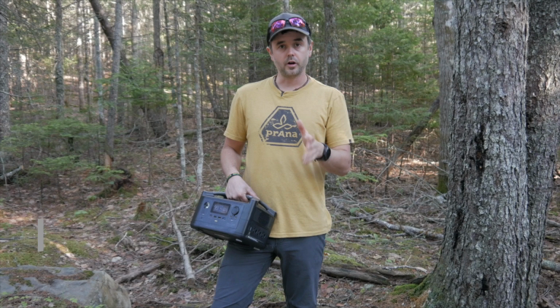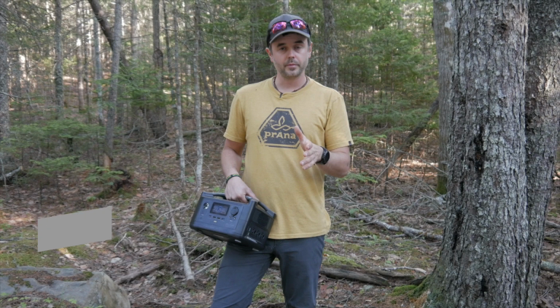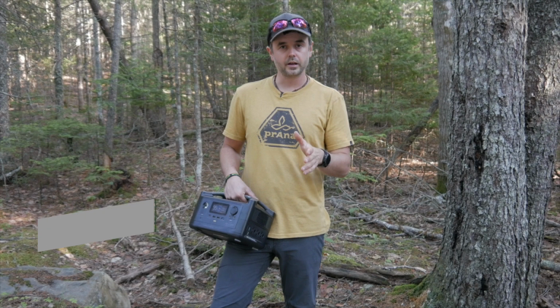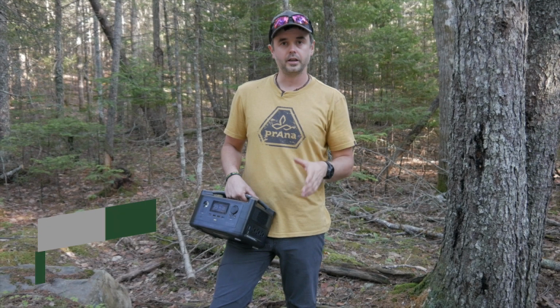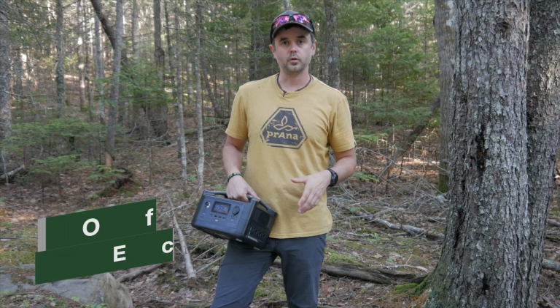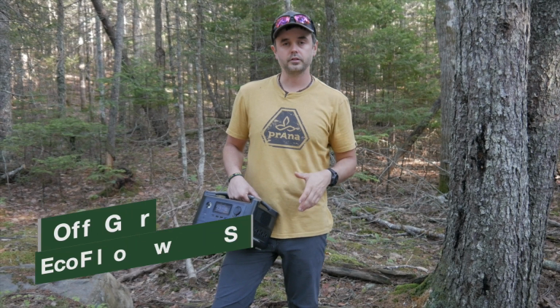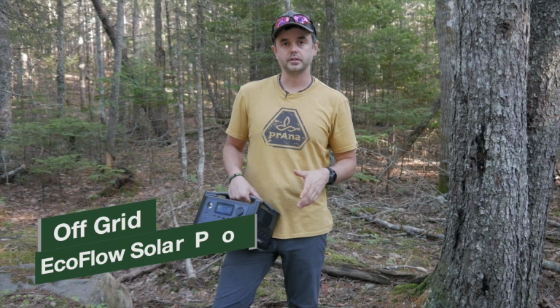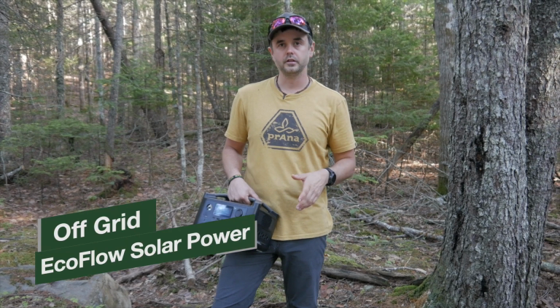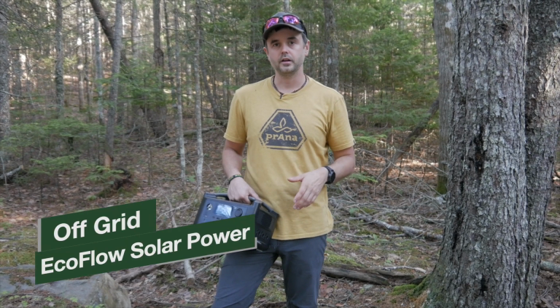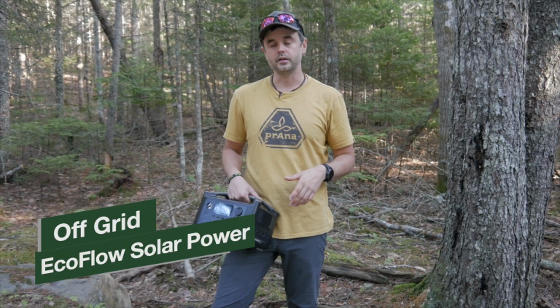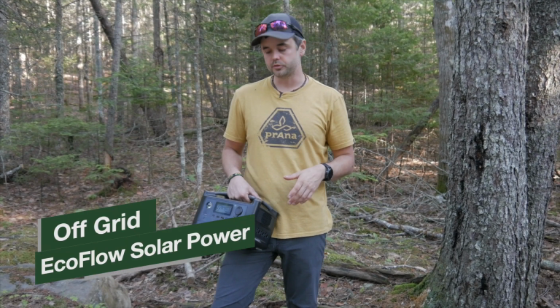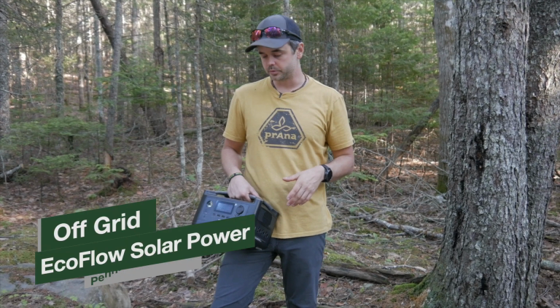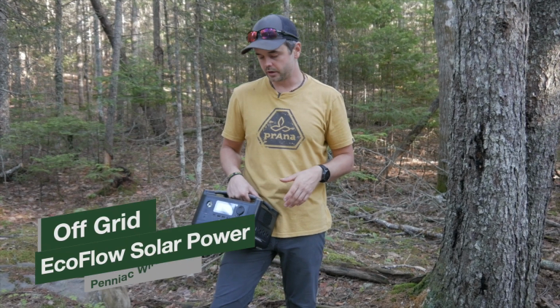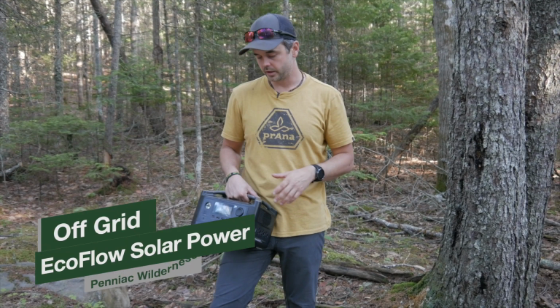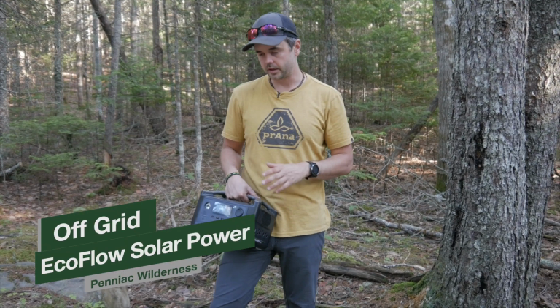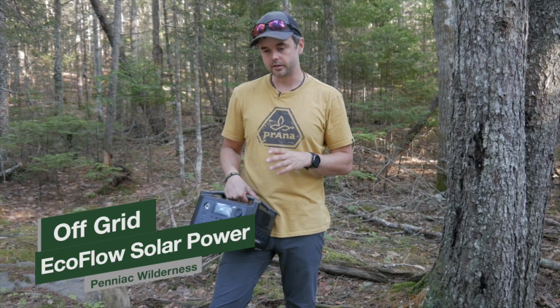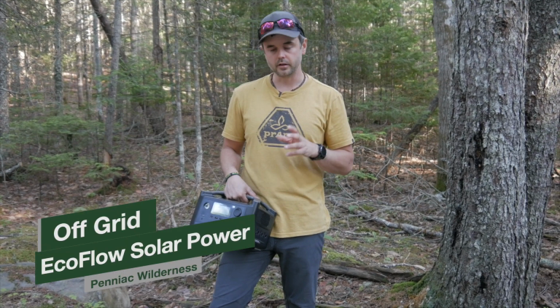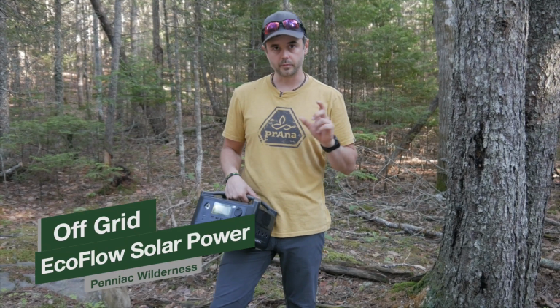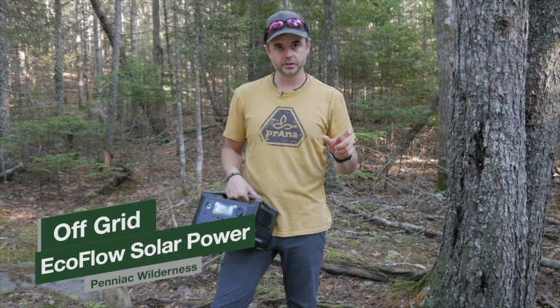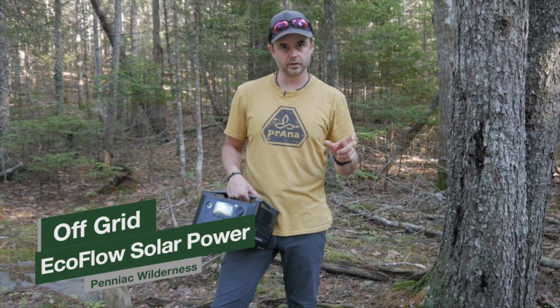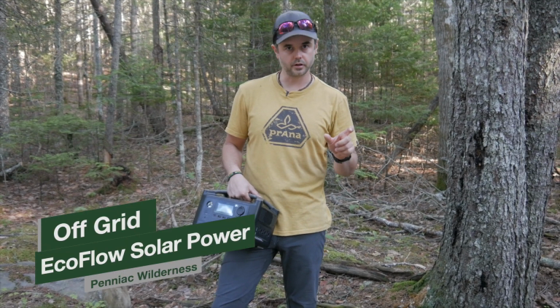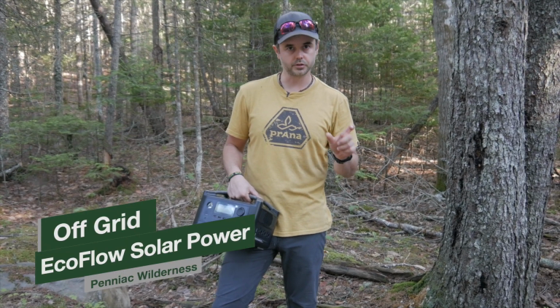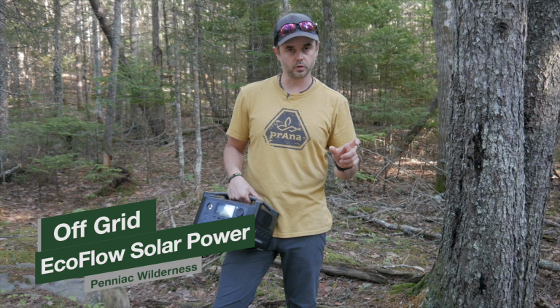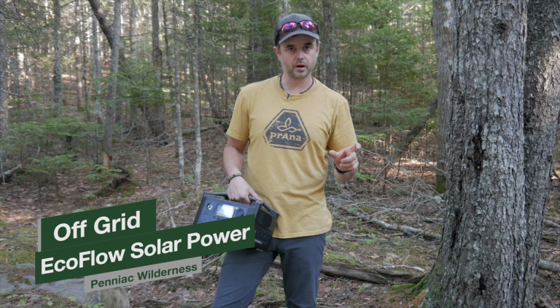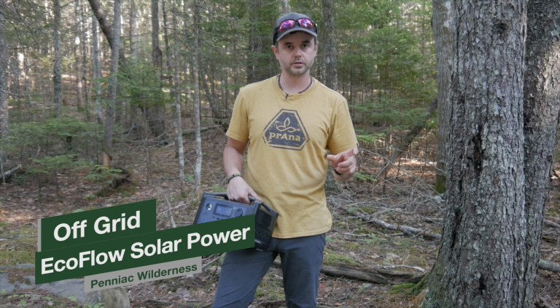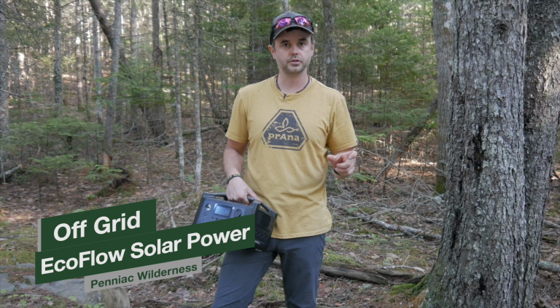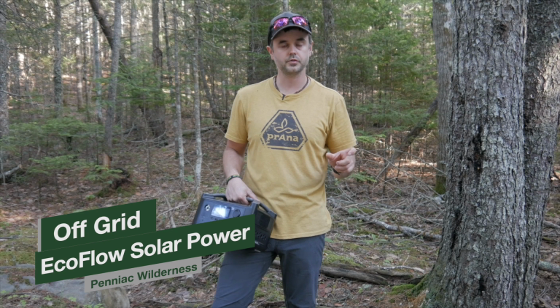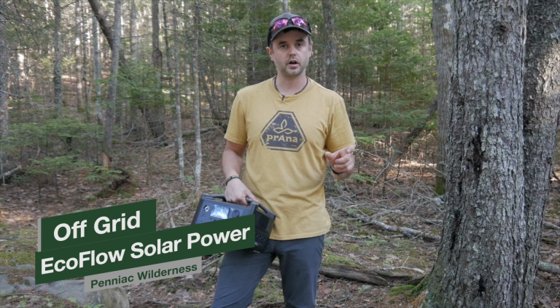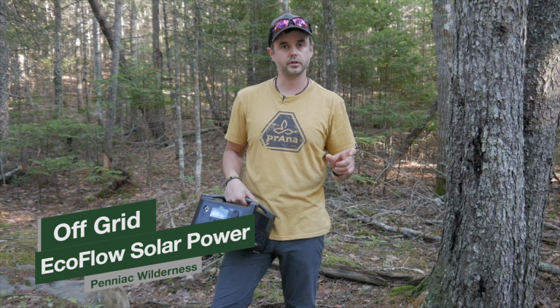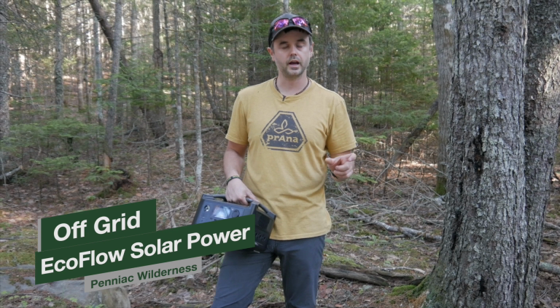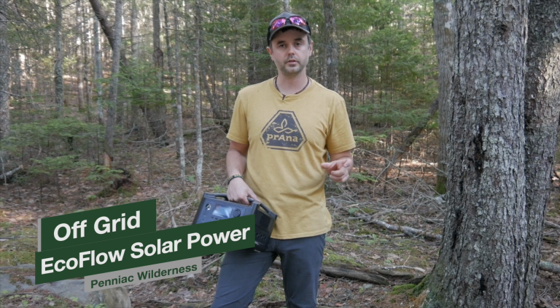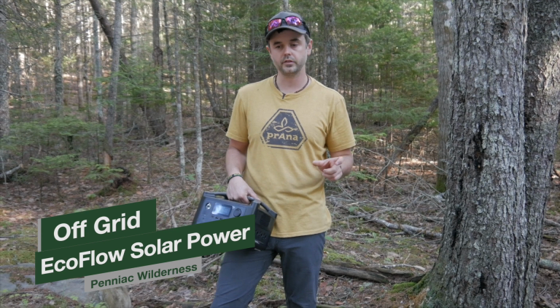Welcome back, Pentiac Wilderness here — YouTube channel and our mini-series on solar power solutions for off-grid cabin living.